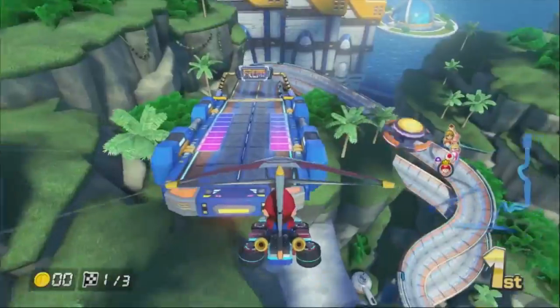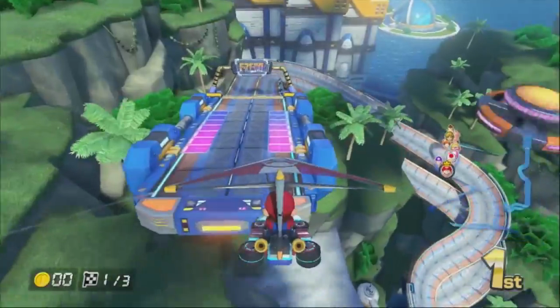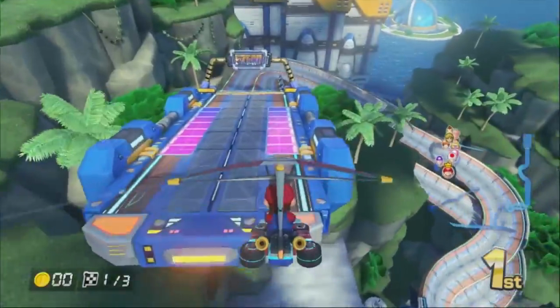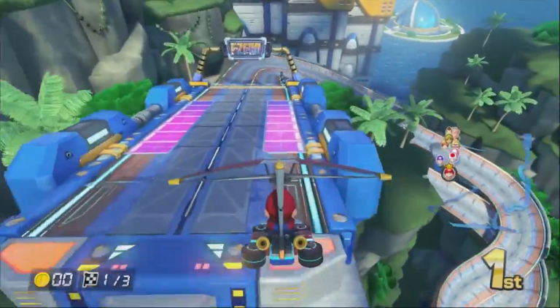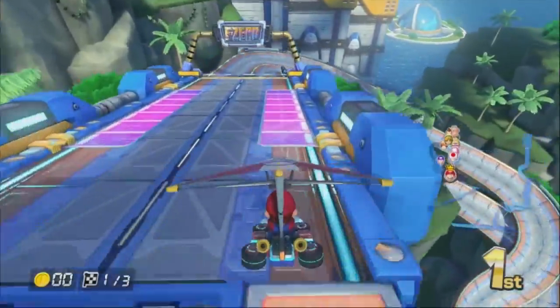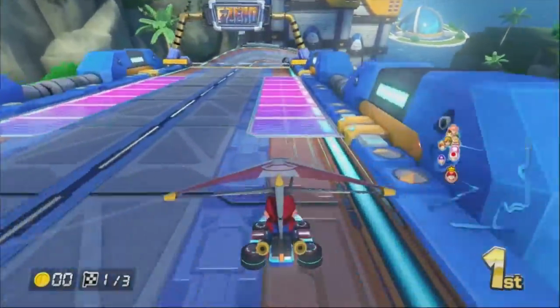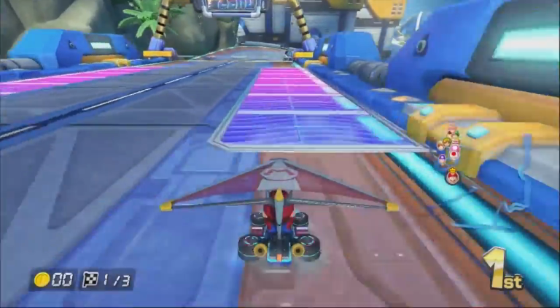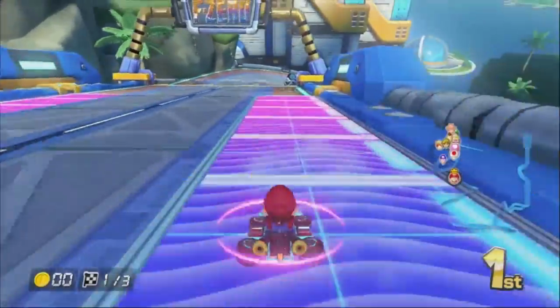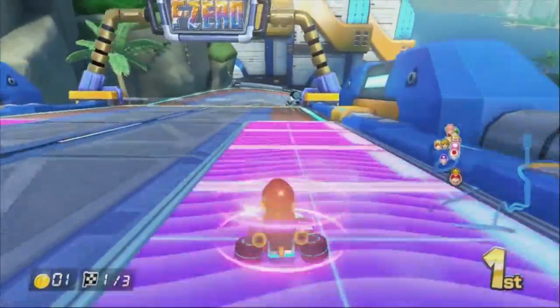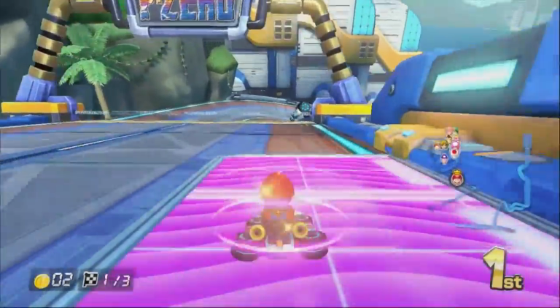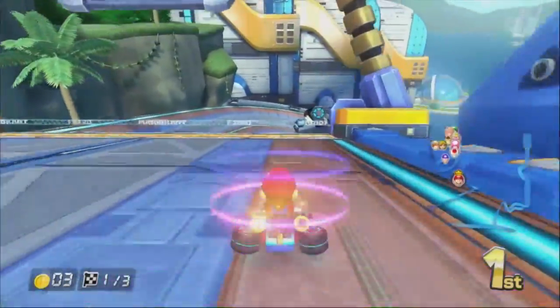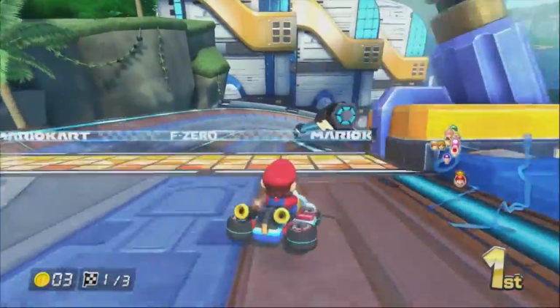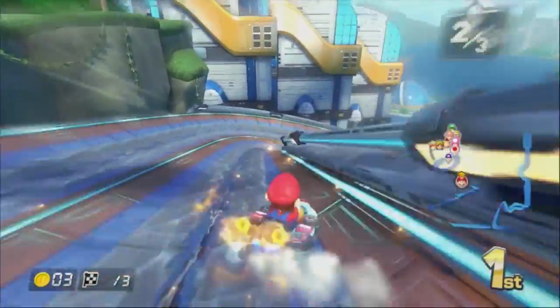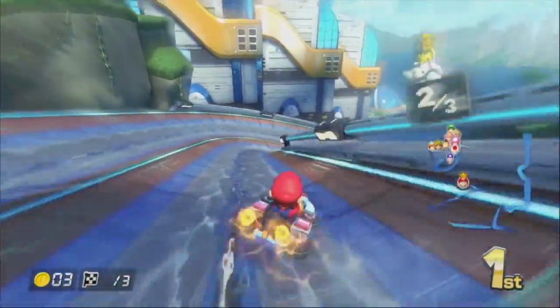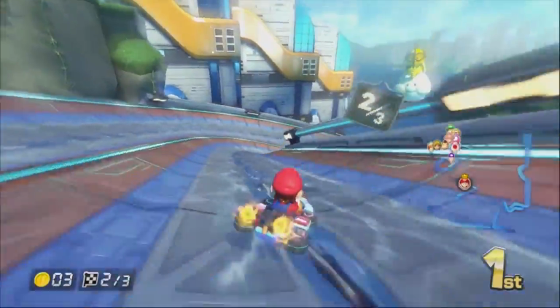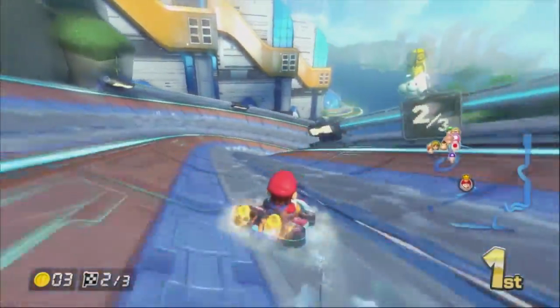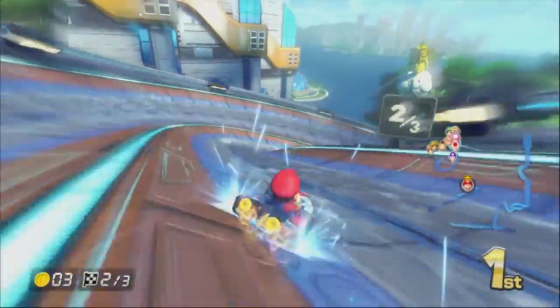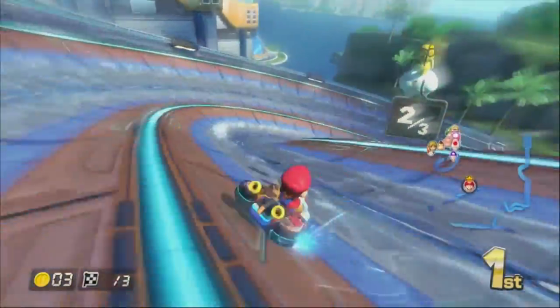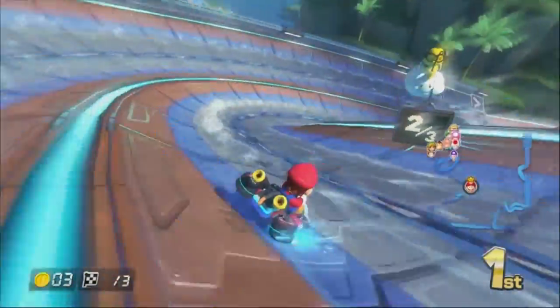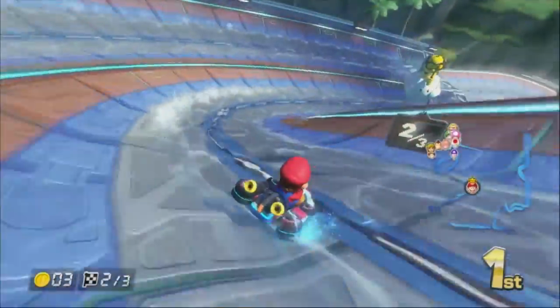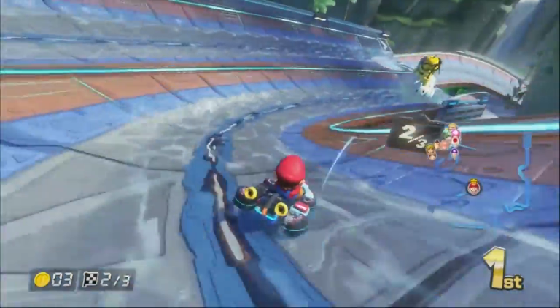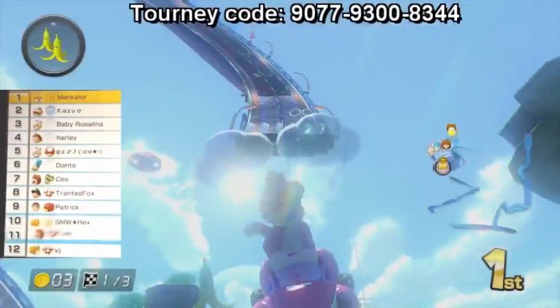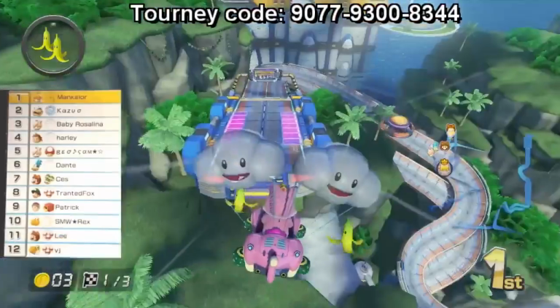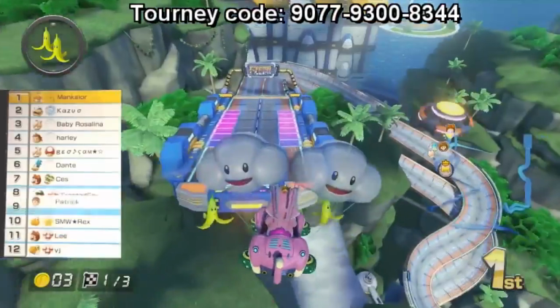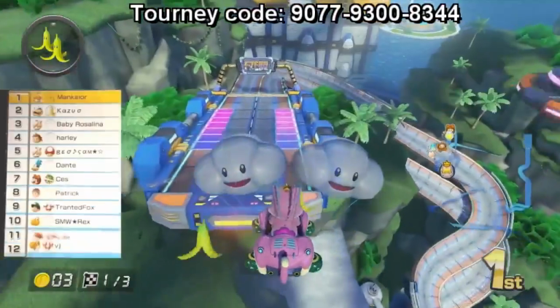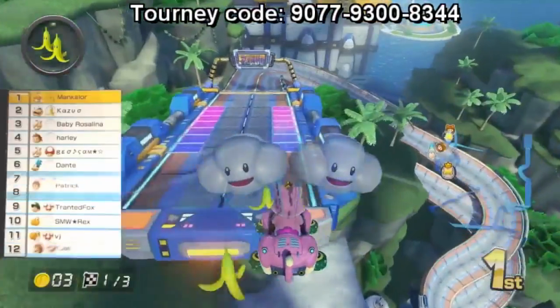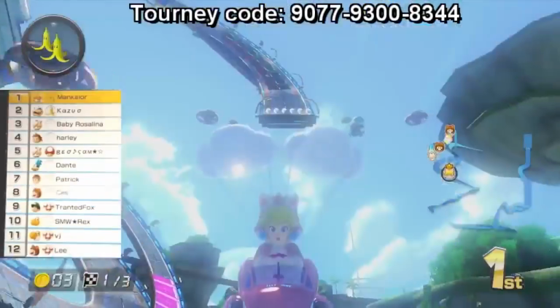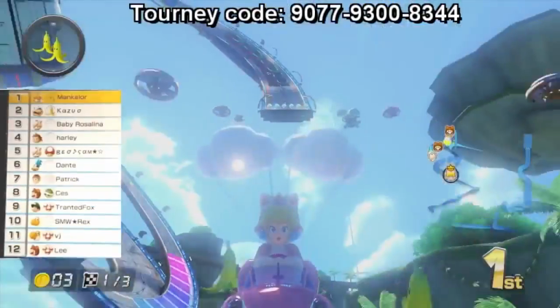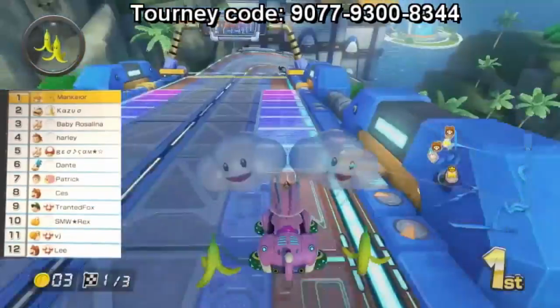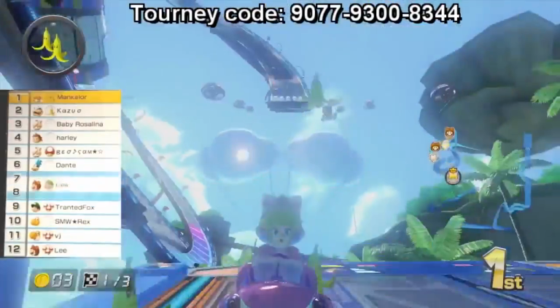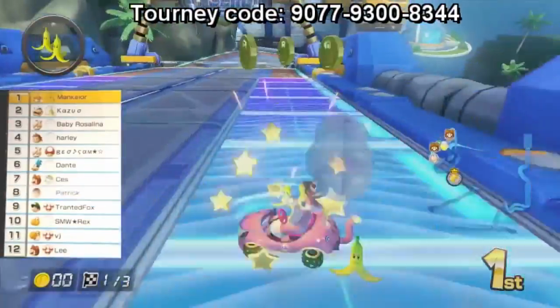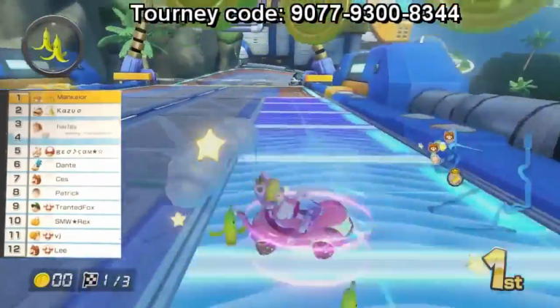After the gliding section, swoop down to the coin booster pads and get a few coins. Also, watch out — this is a great spot for sniping with items.